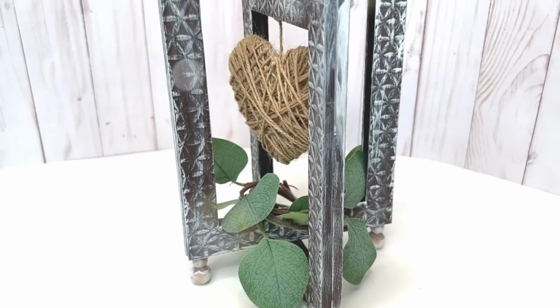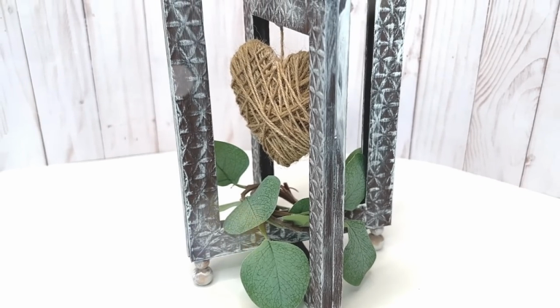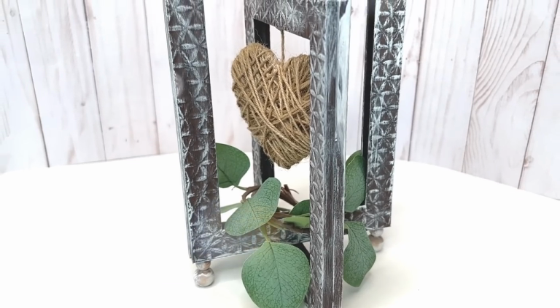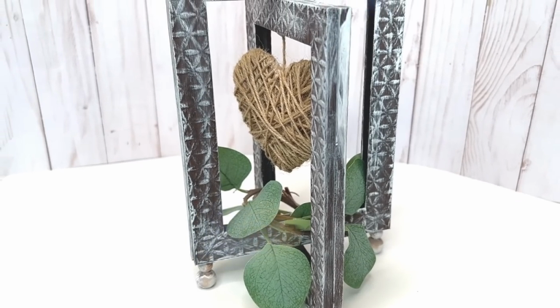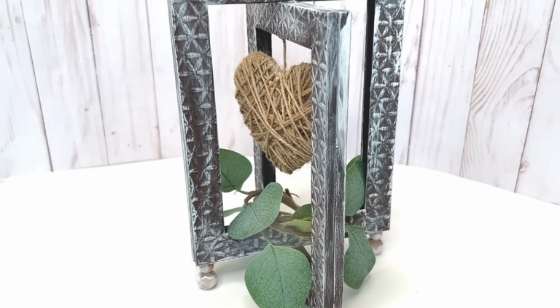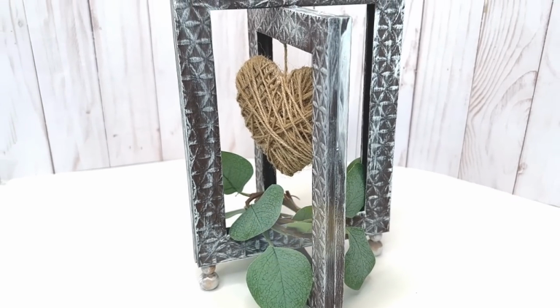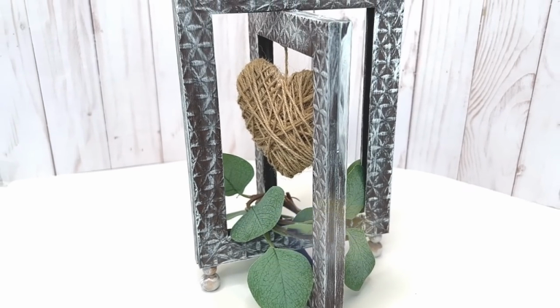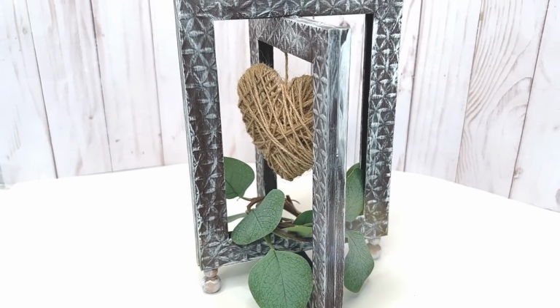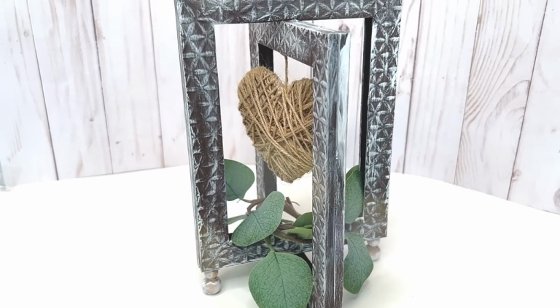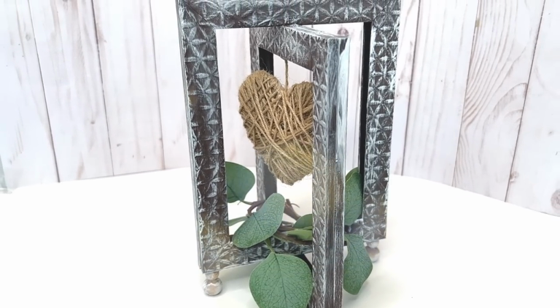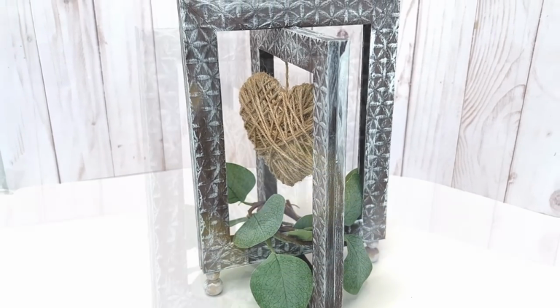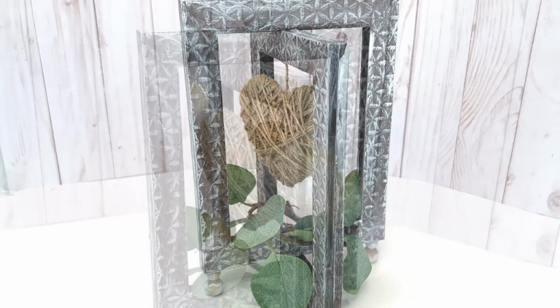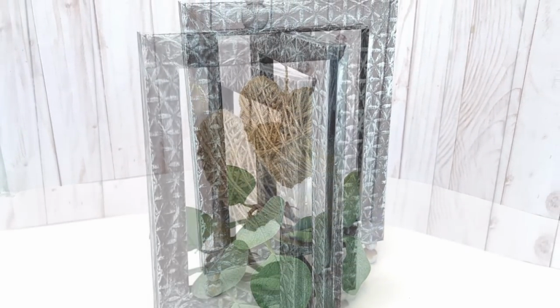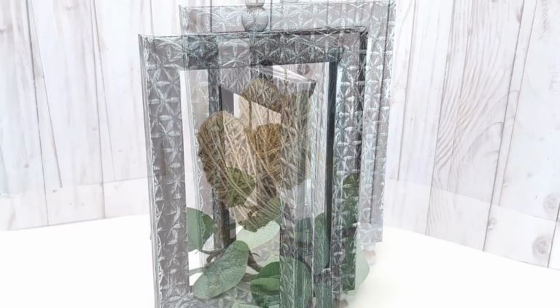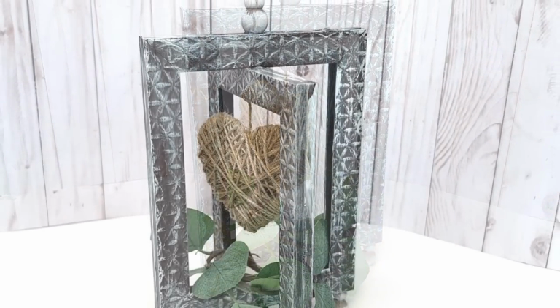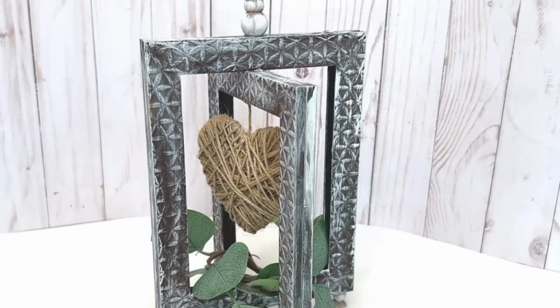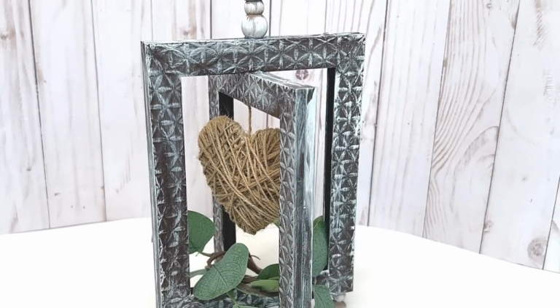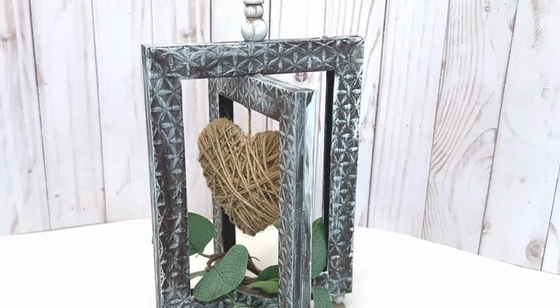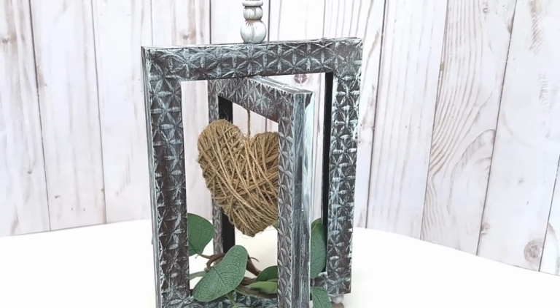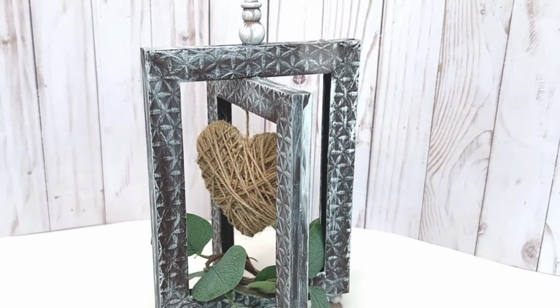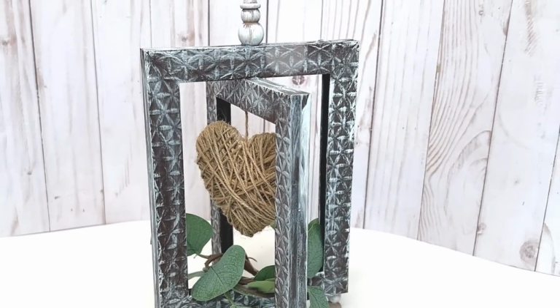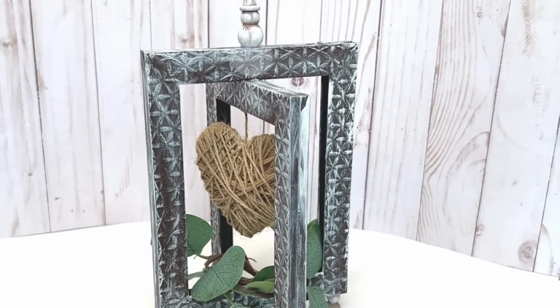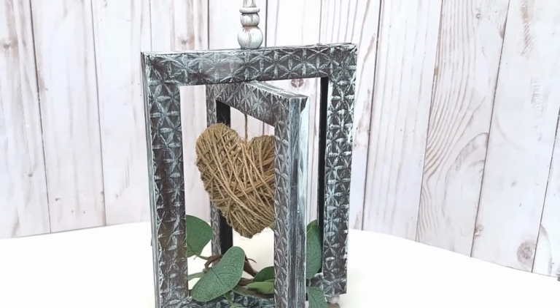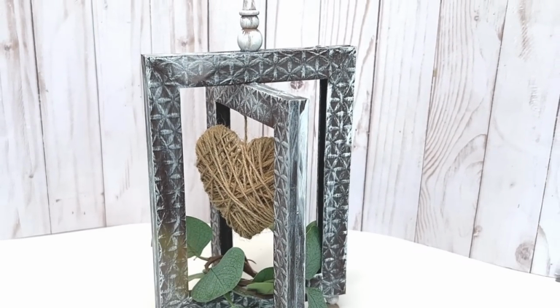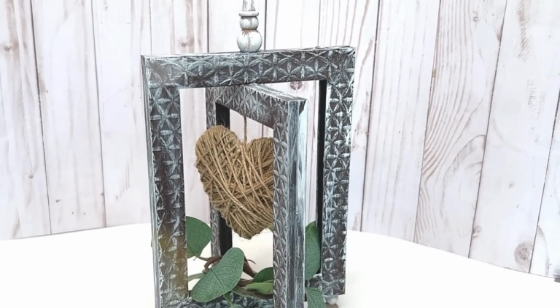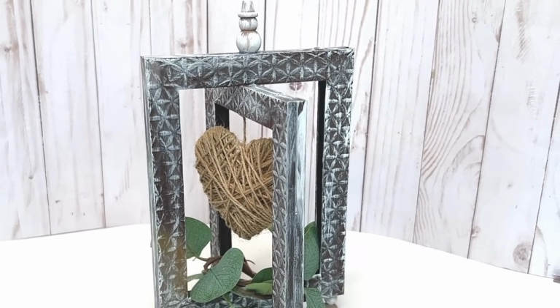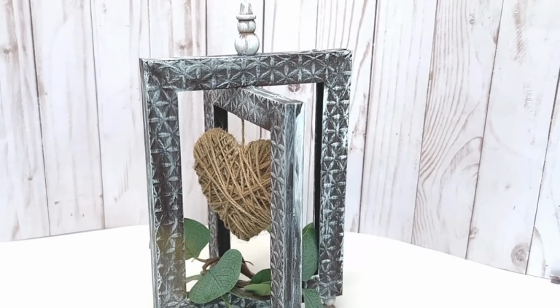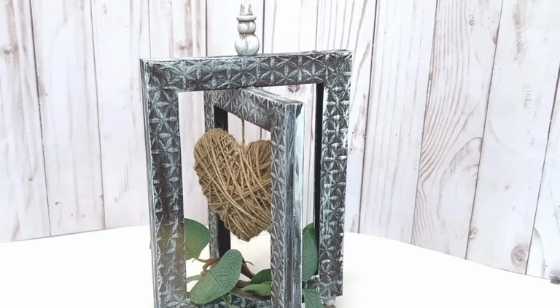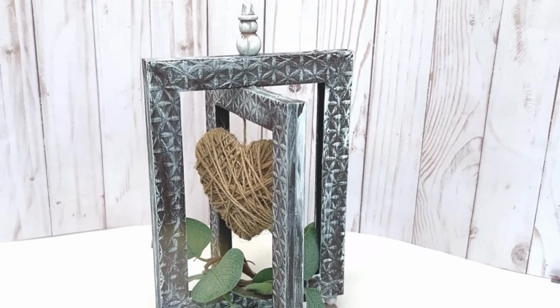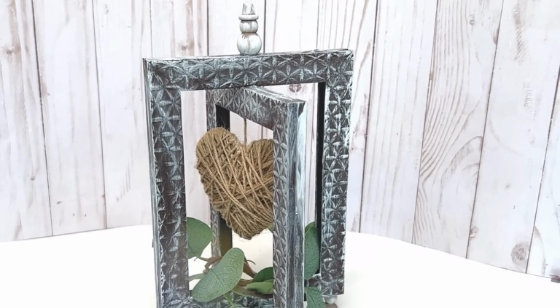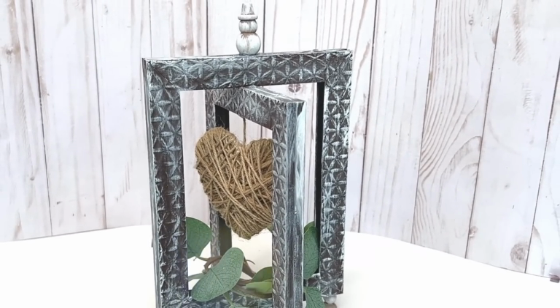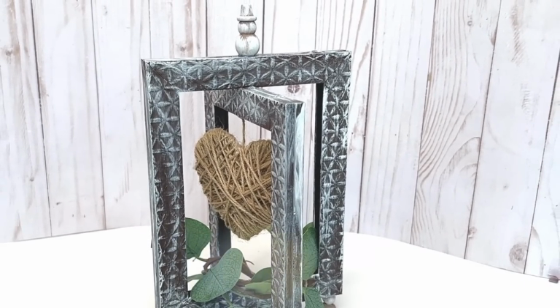And the best part is you can change out the greenery inside of the frame to fit any season.